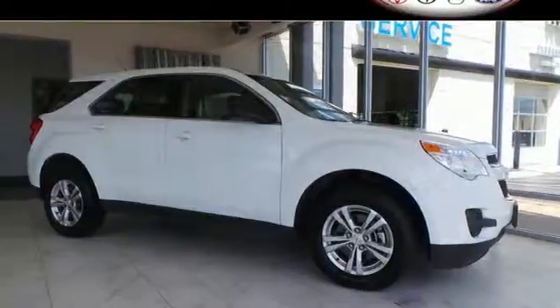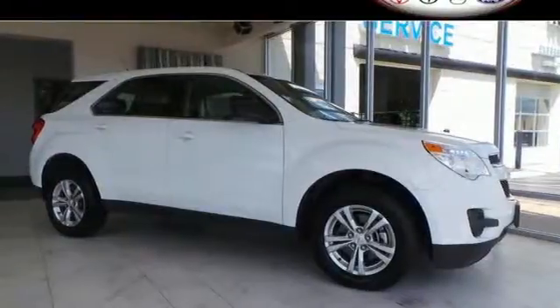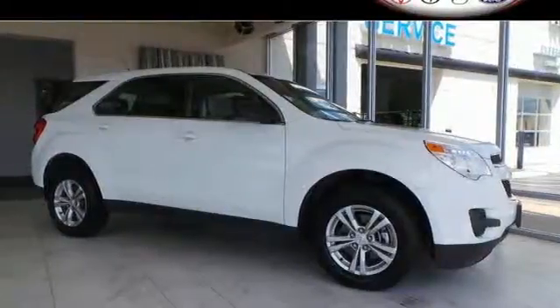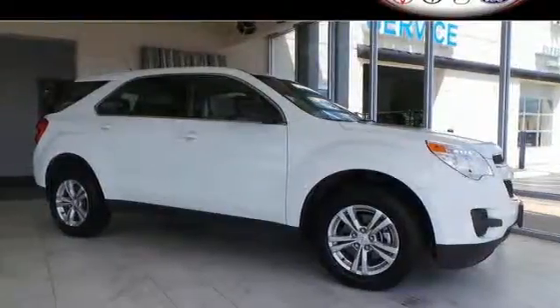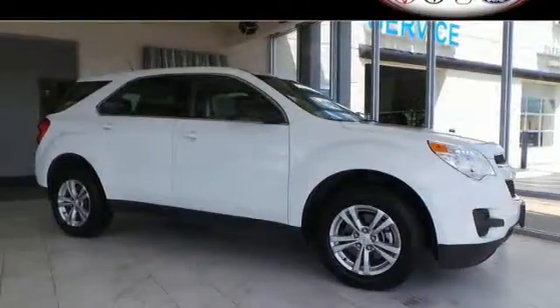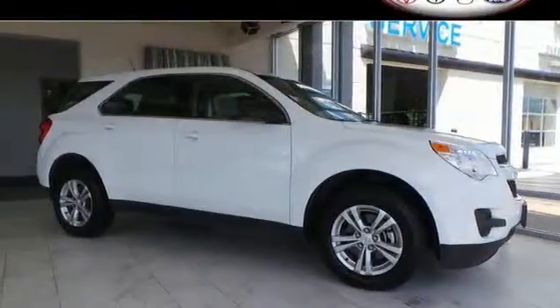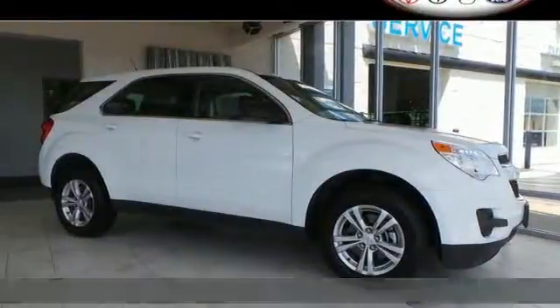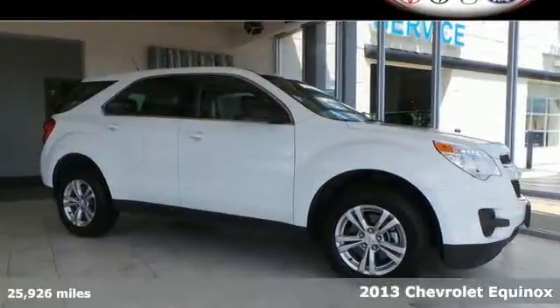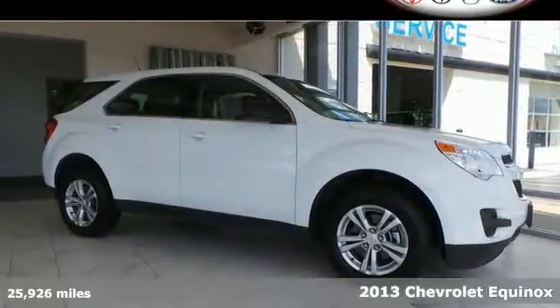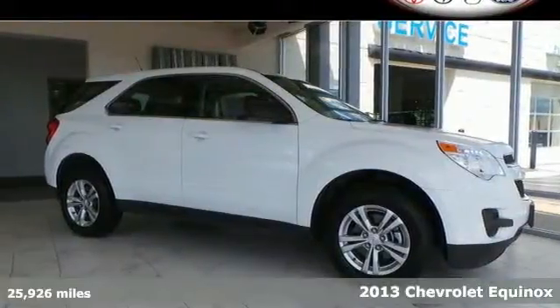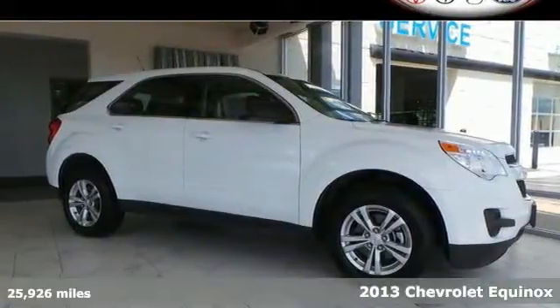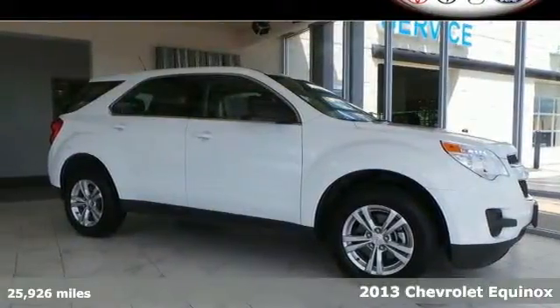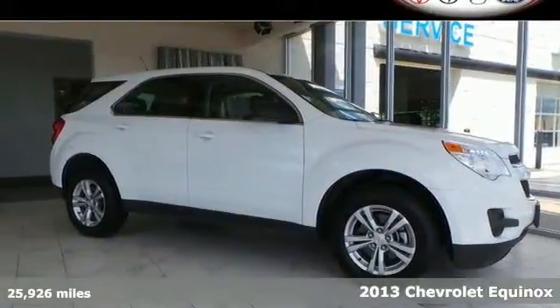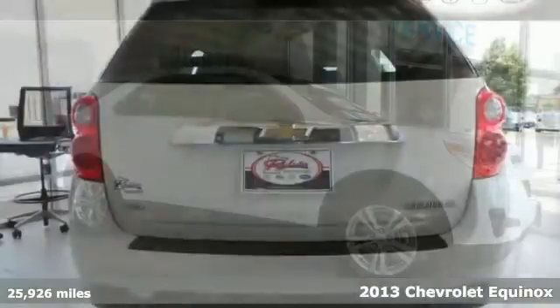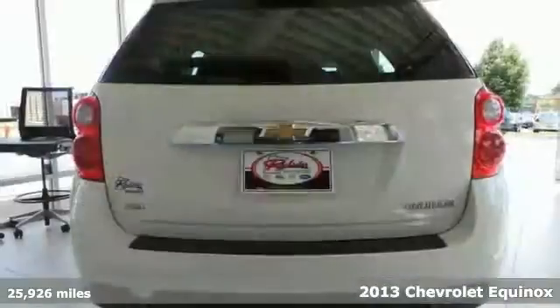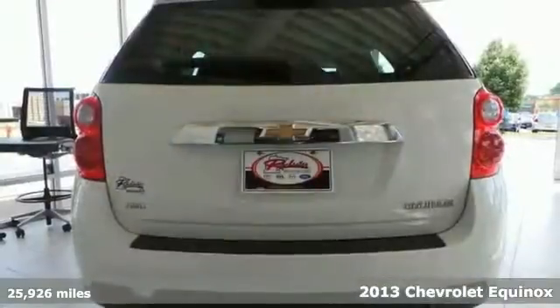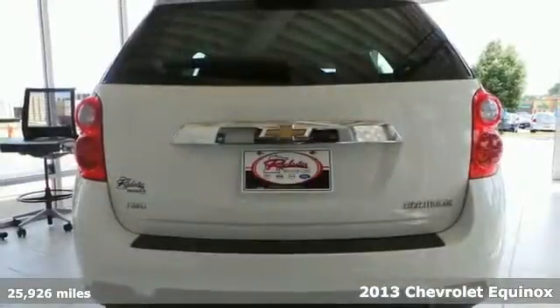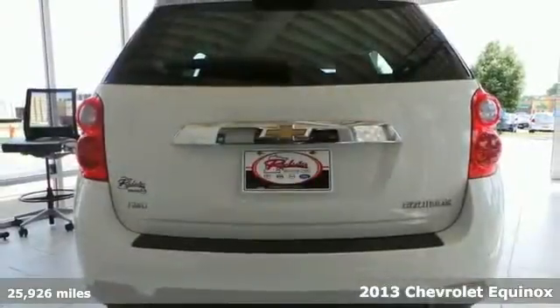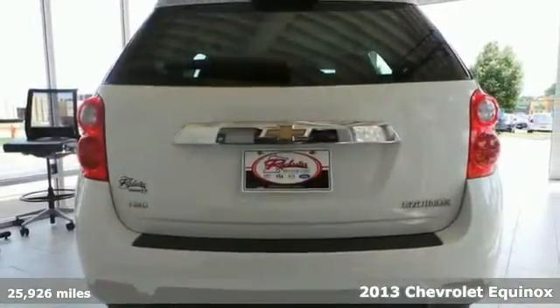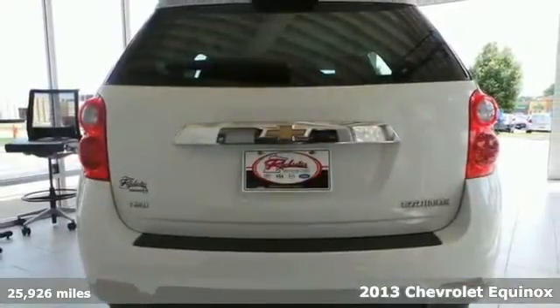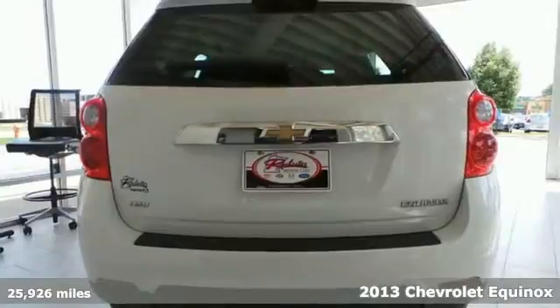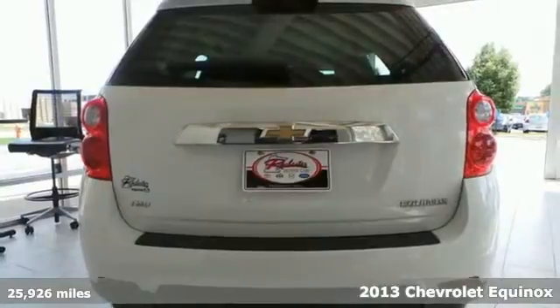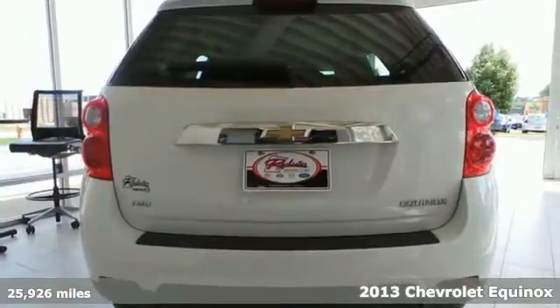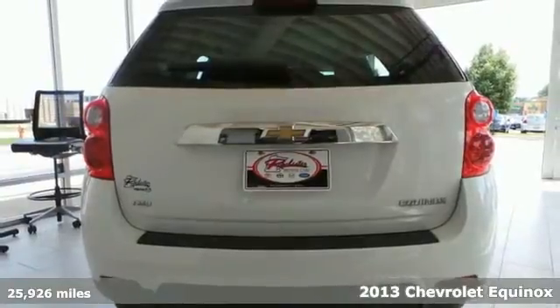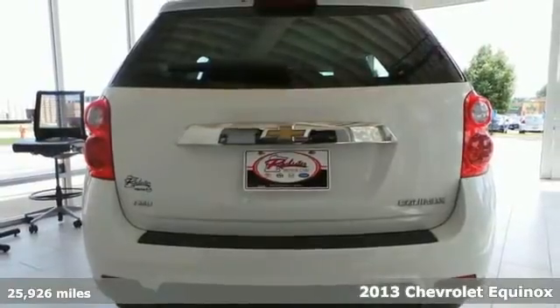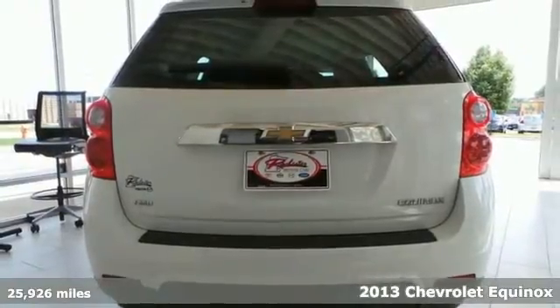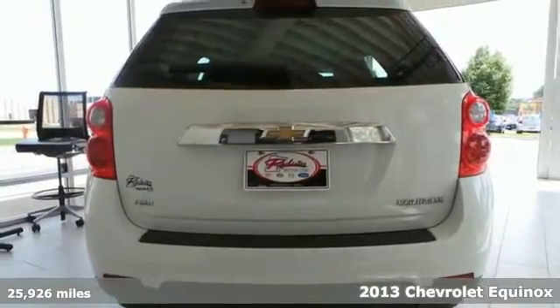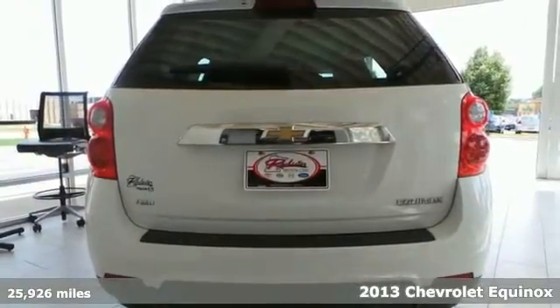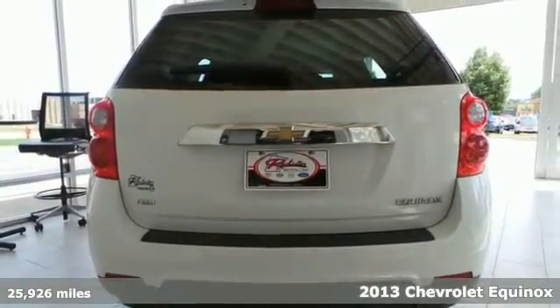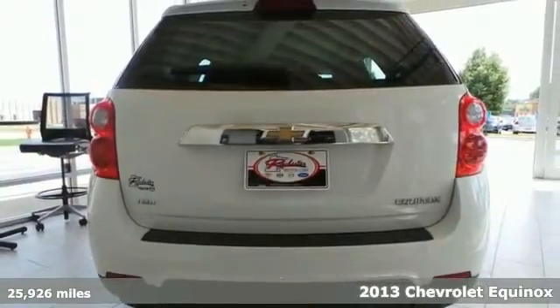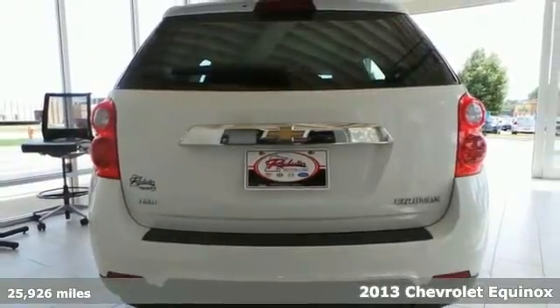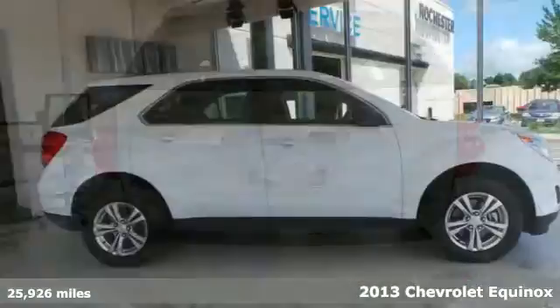Here's a 2013 Chevrolet Equinox. This crossover is the way to go if you're looking for a vehicle that fits your family's lifestyle.